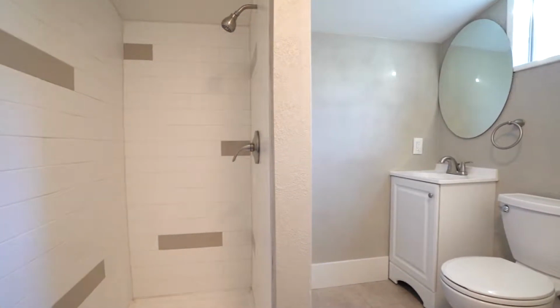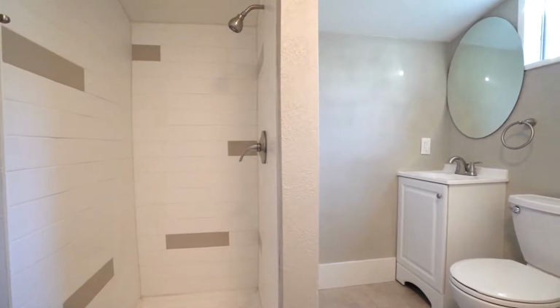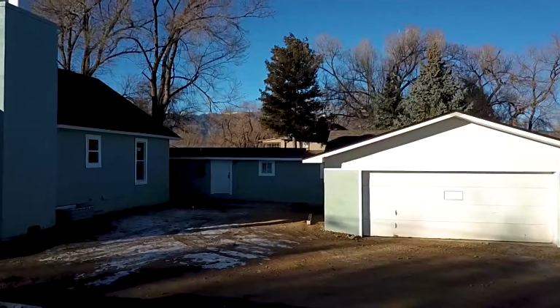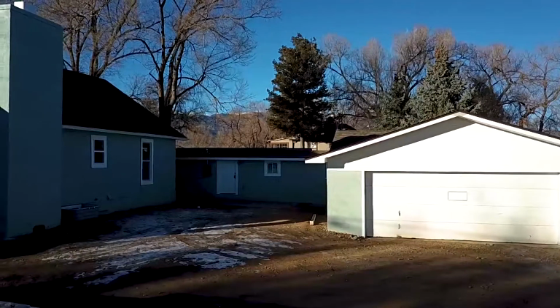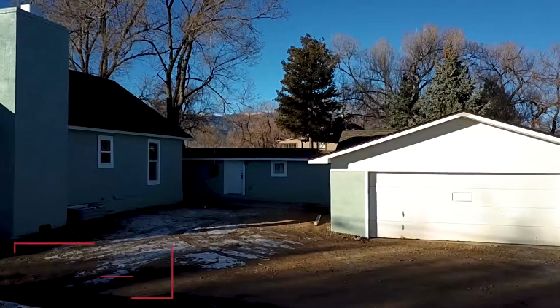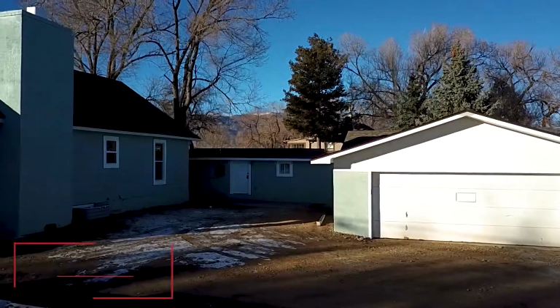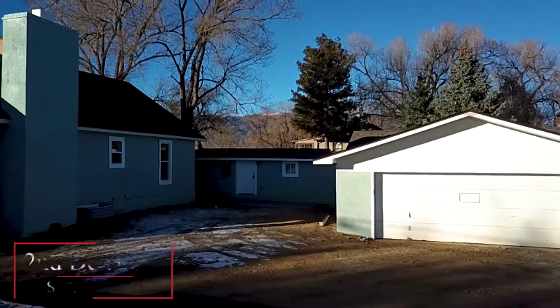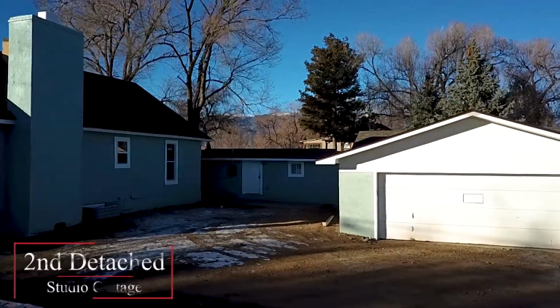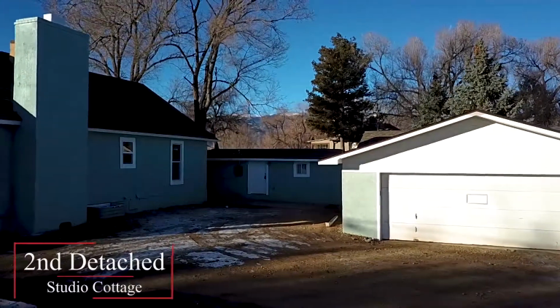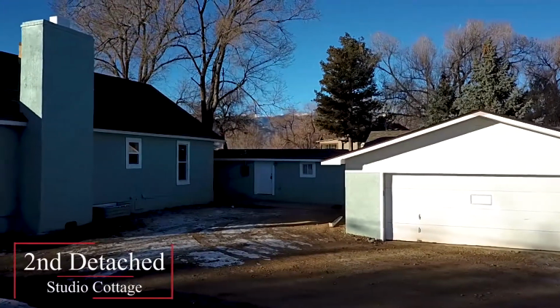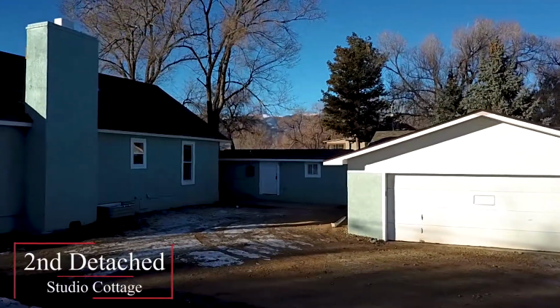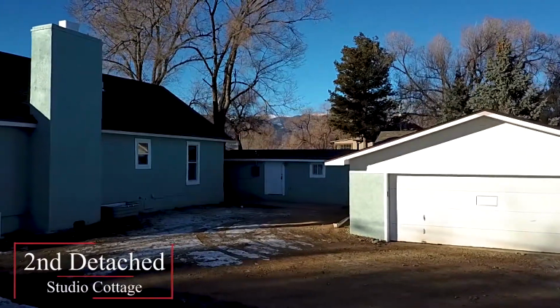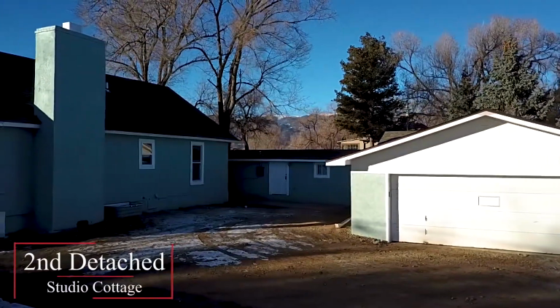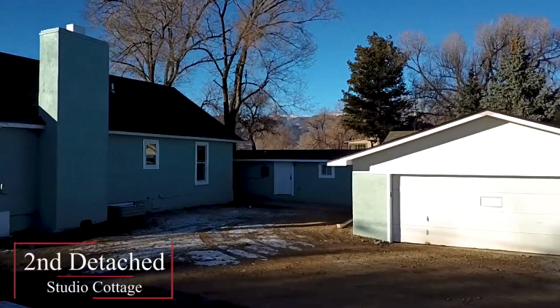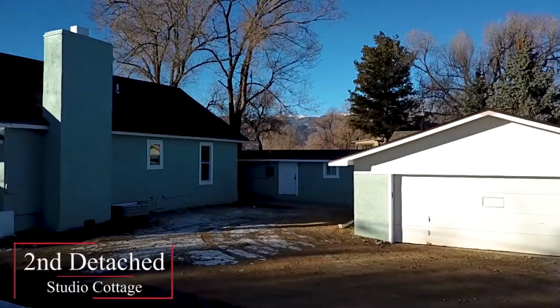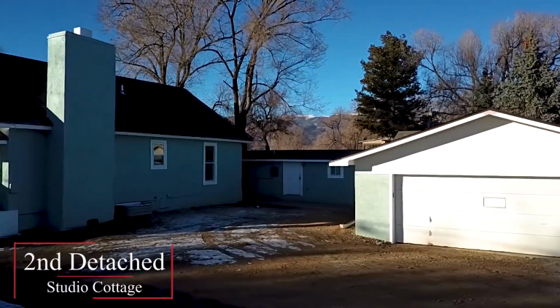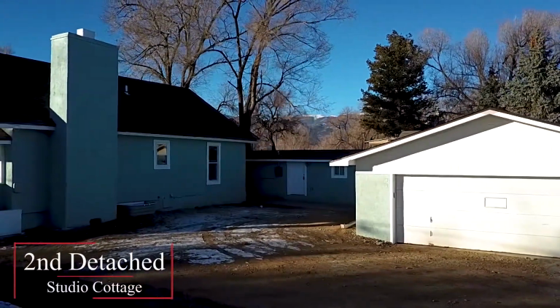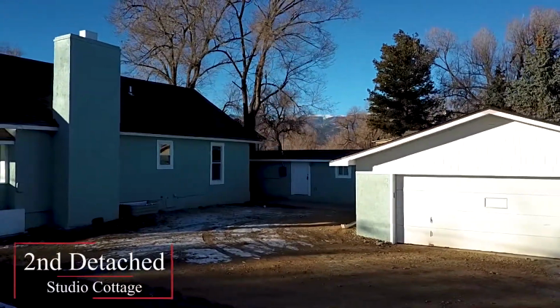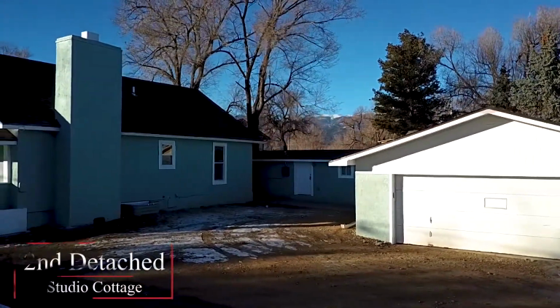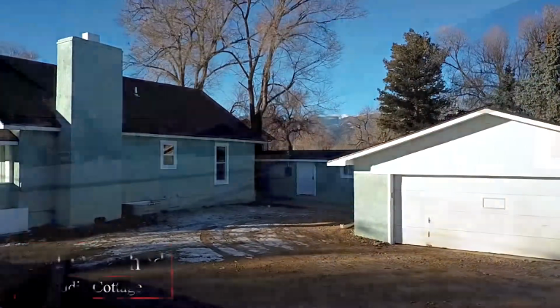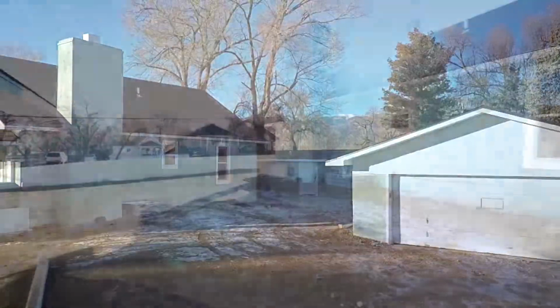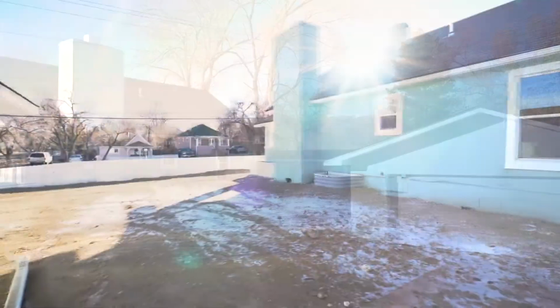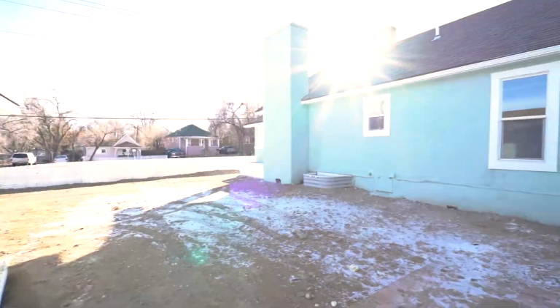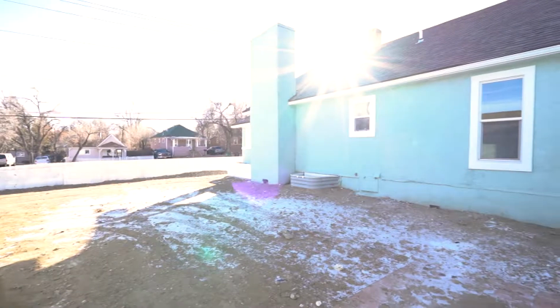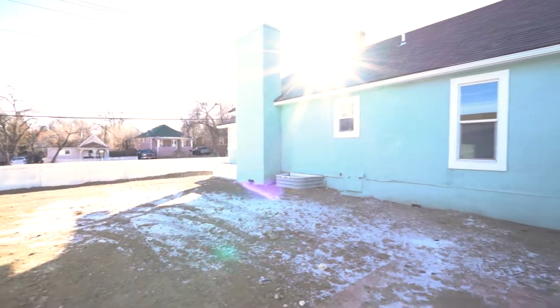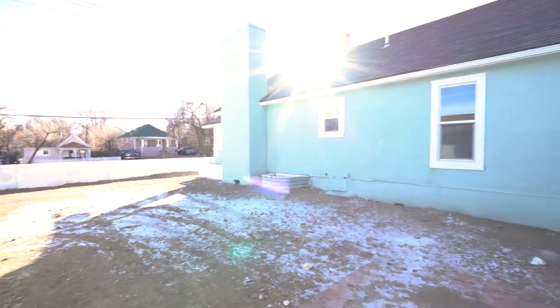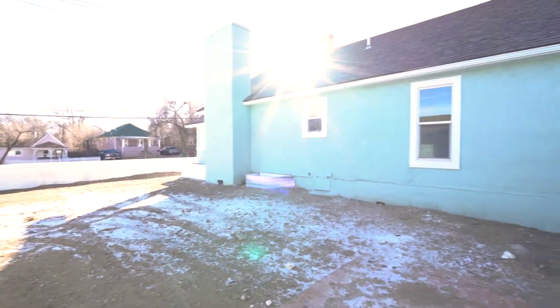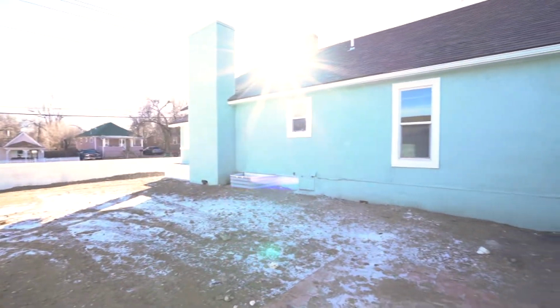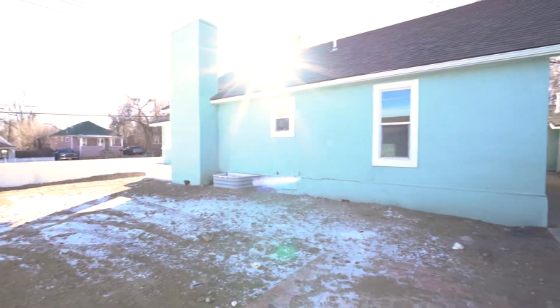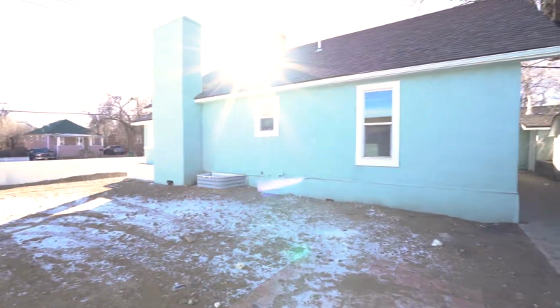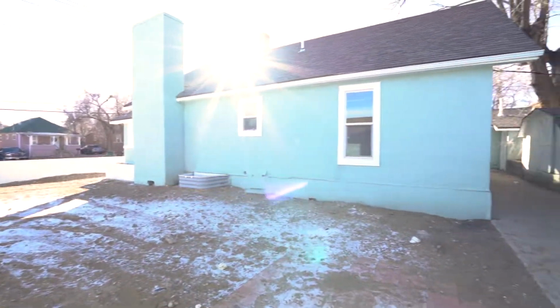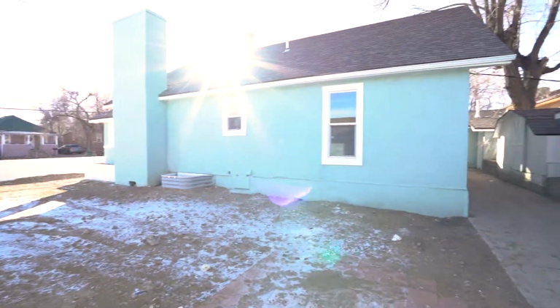Let's take a look at the second studio cottage located right off the detached car garage.